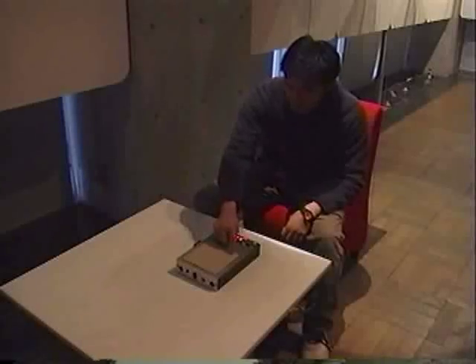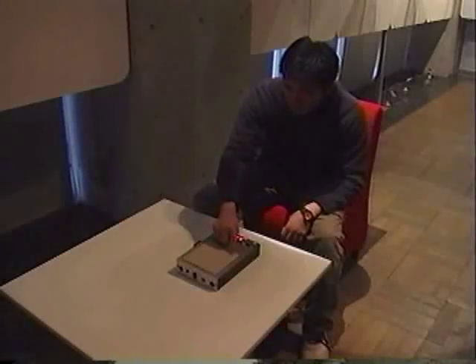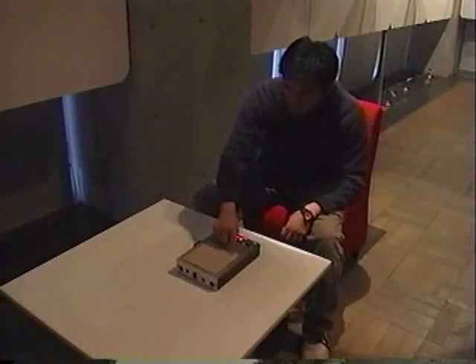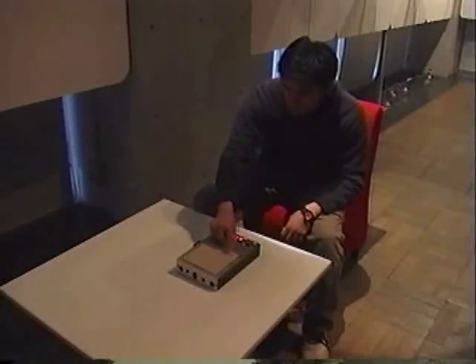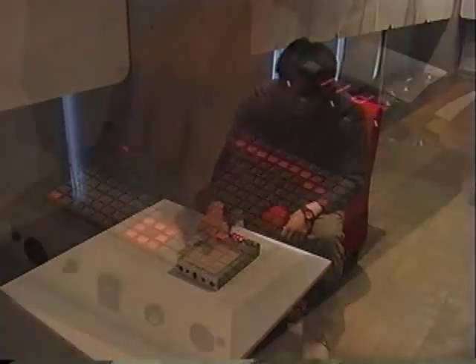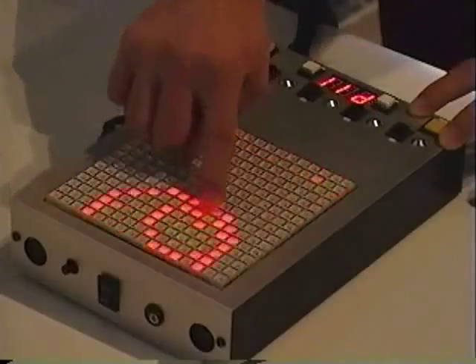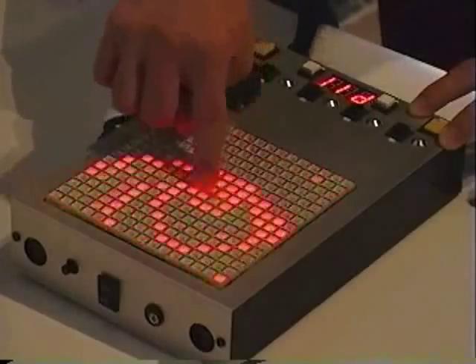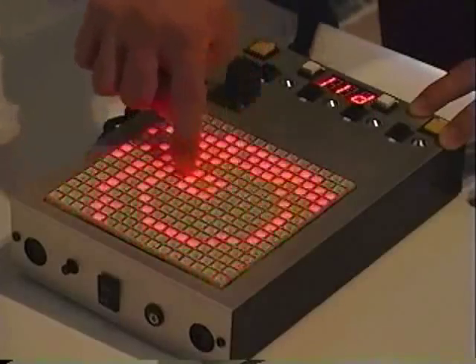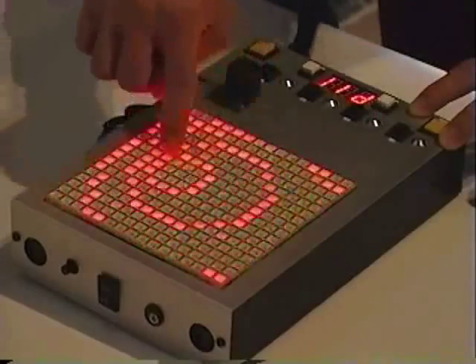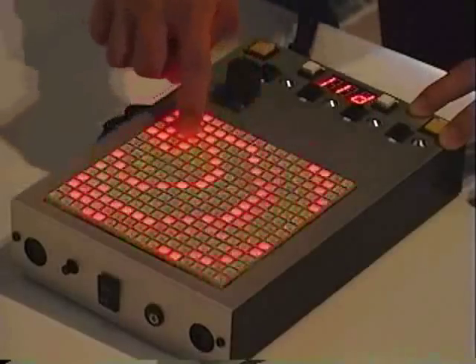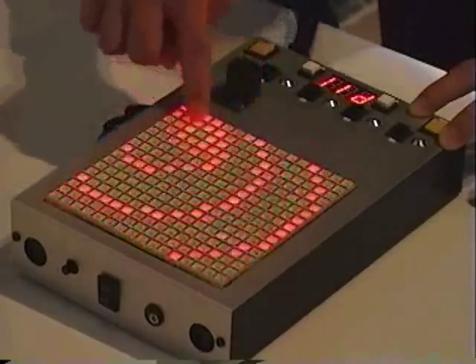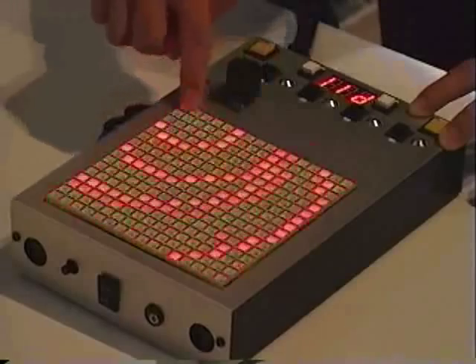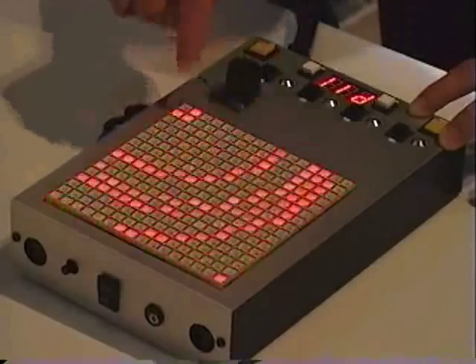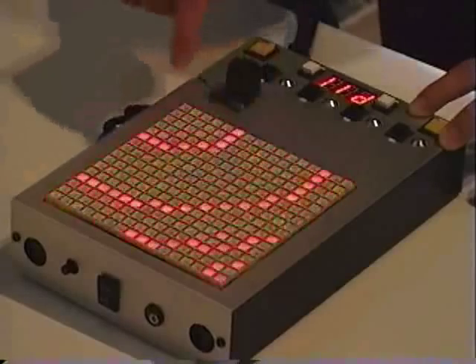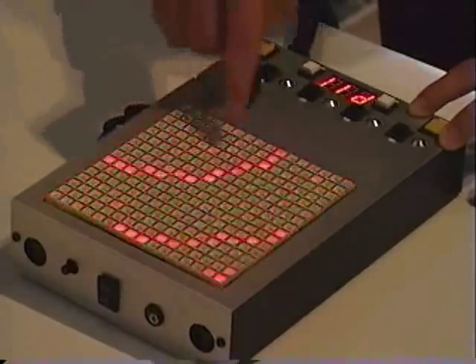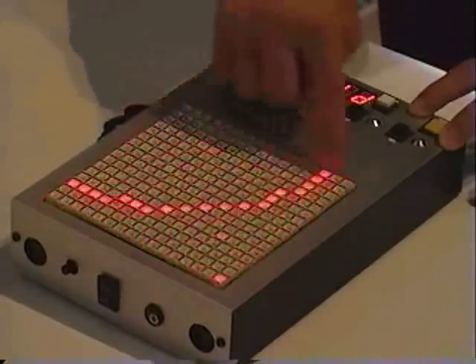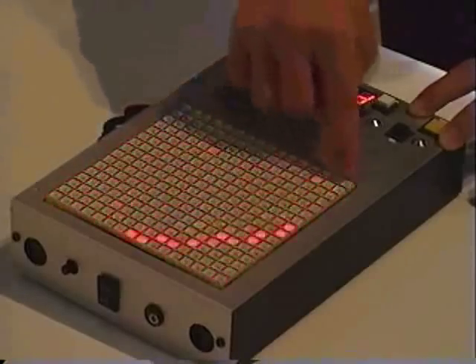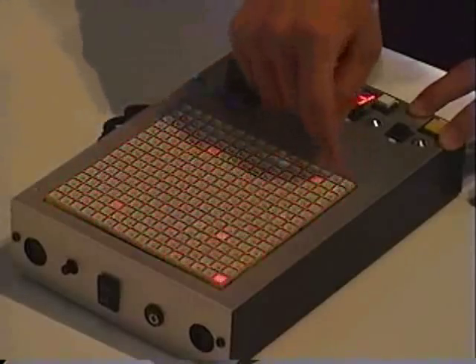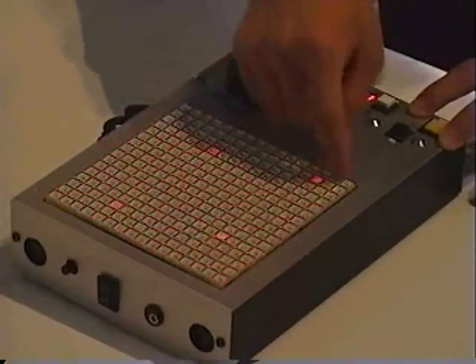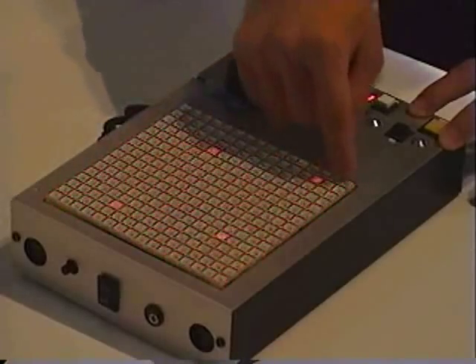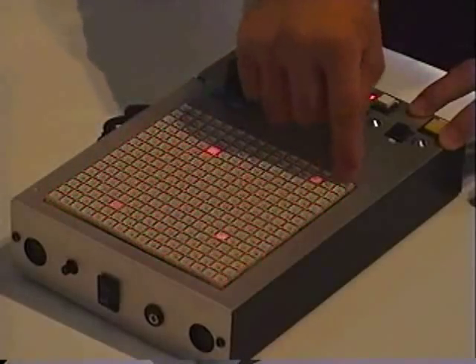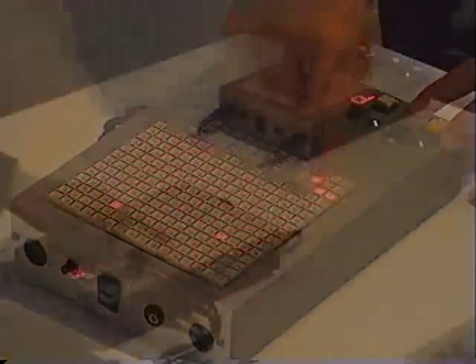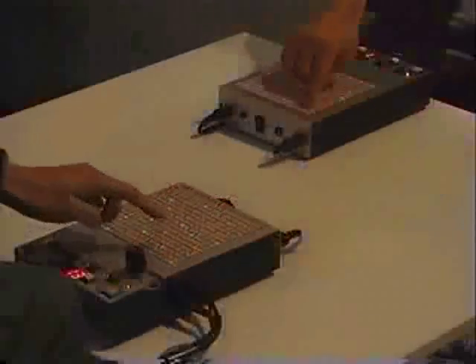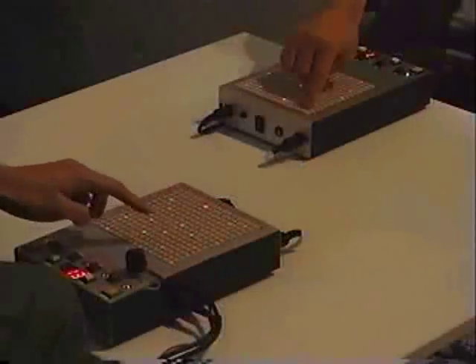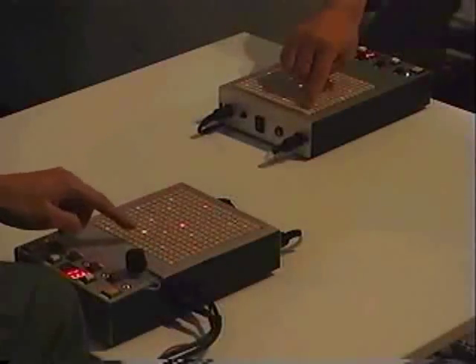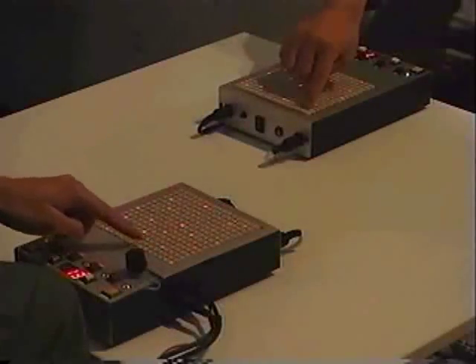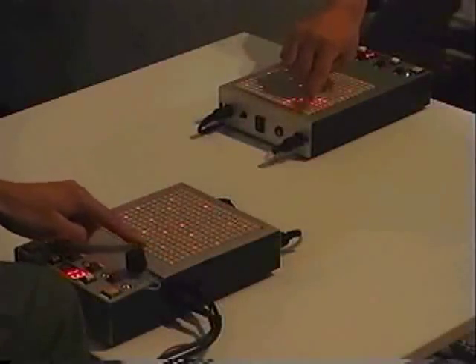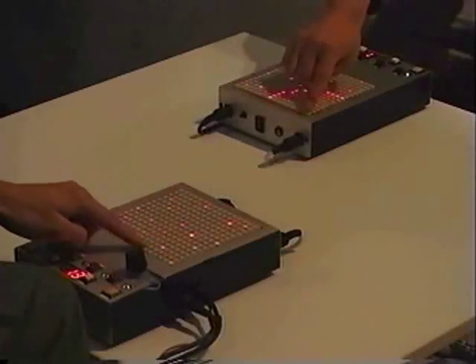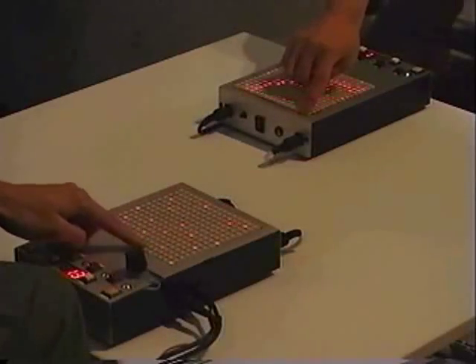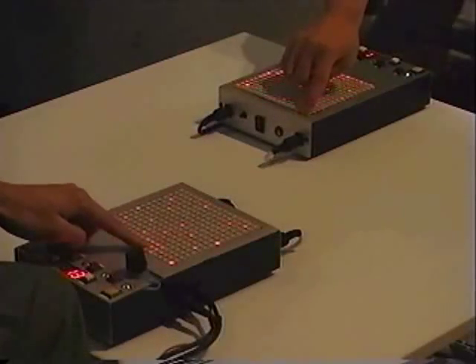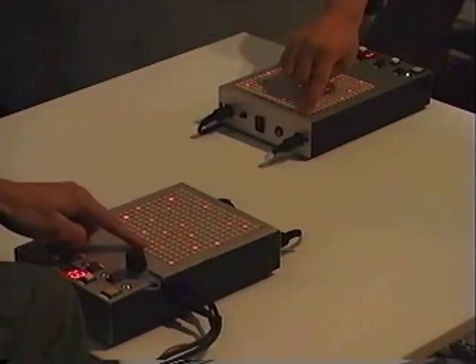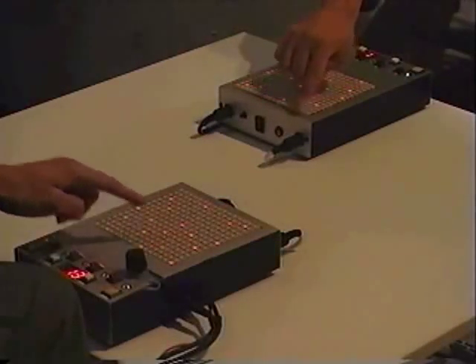Tenorion is a creative music interface enabling the creation of musical tones using visible shapes on a light-emitting display.